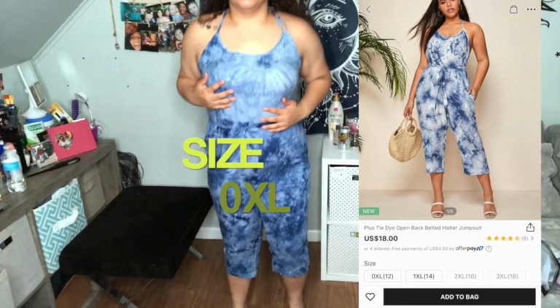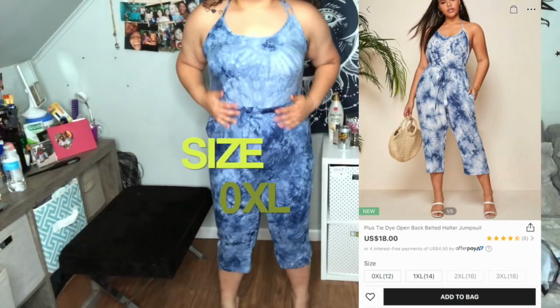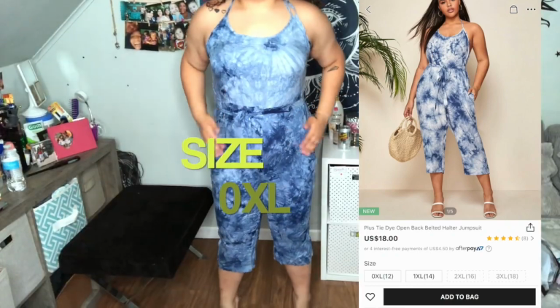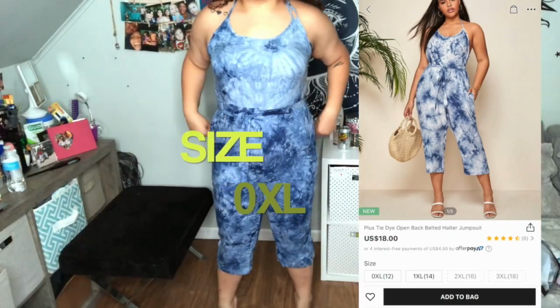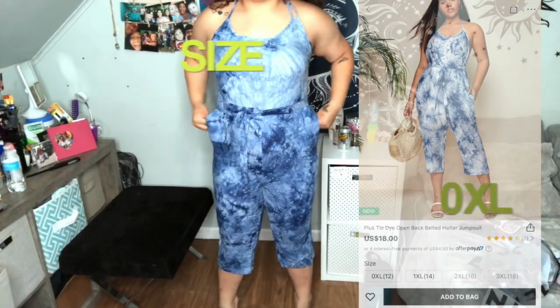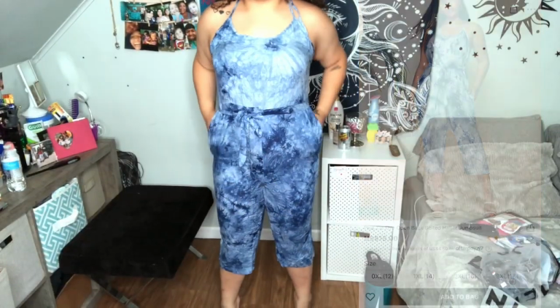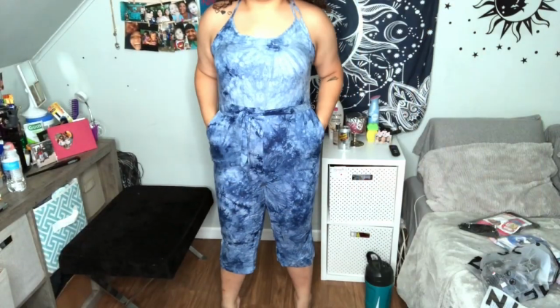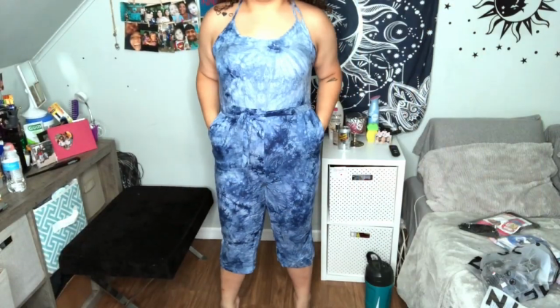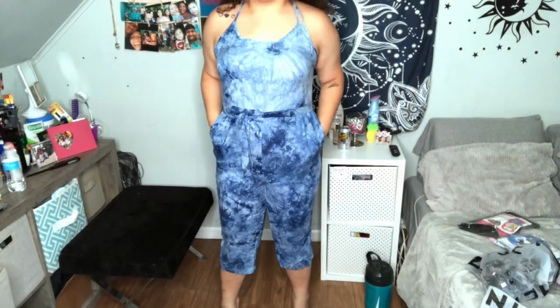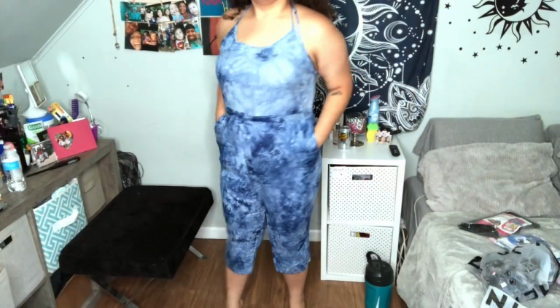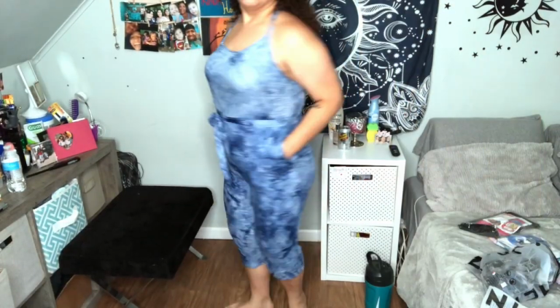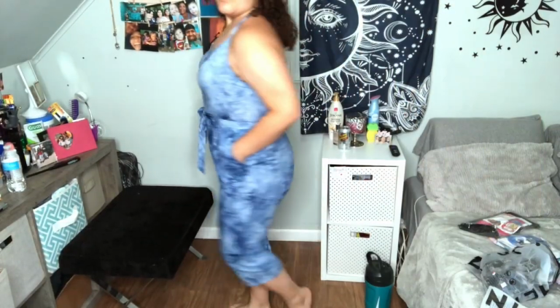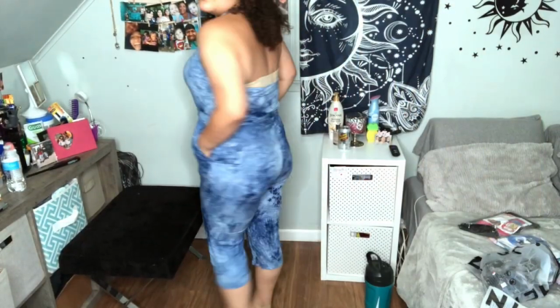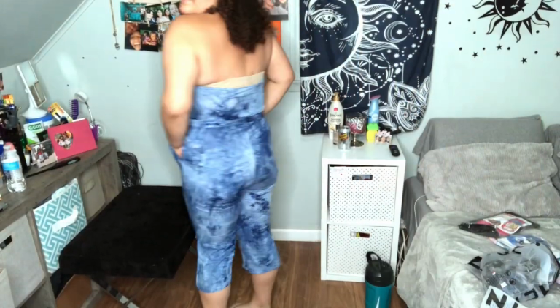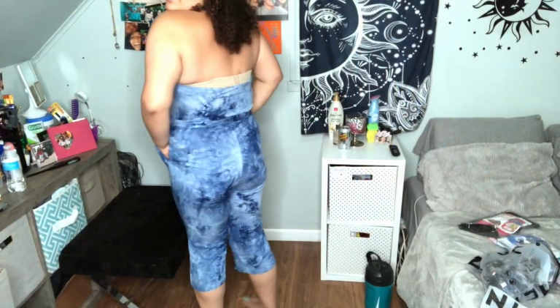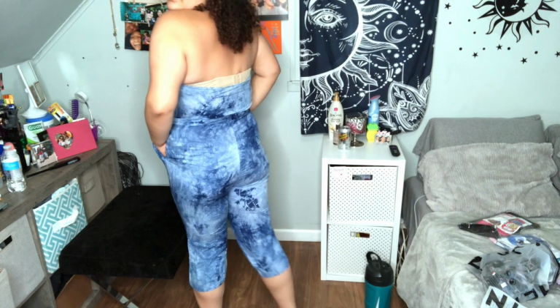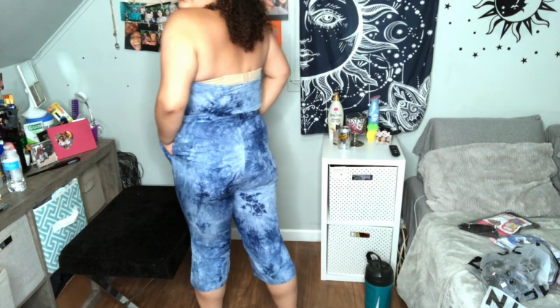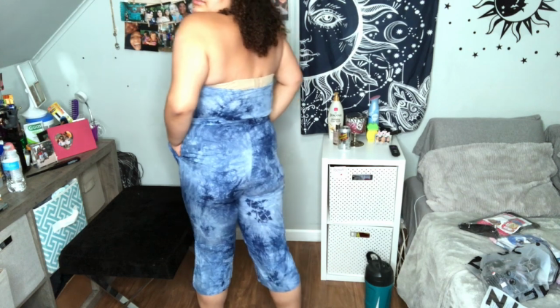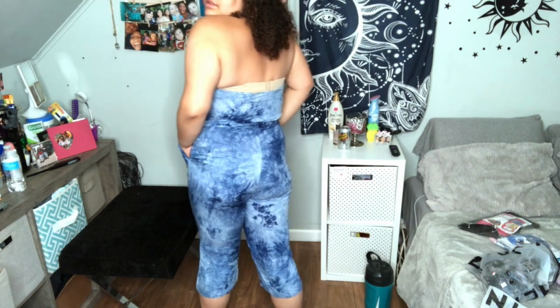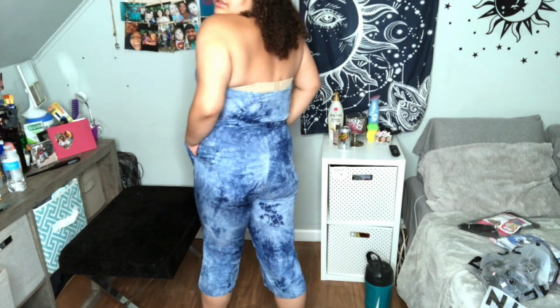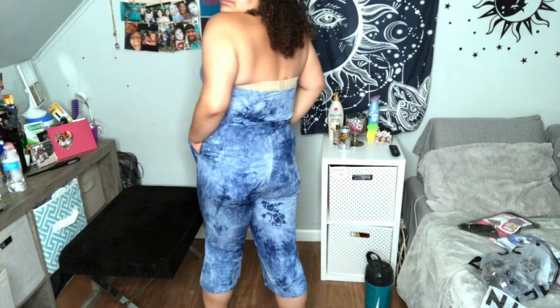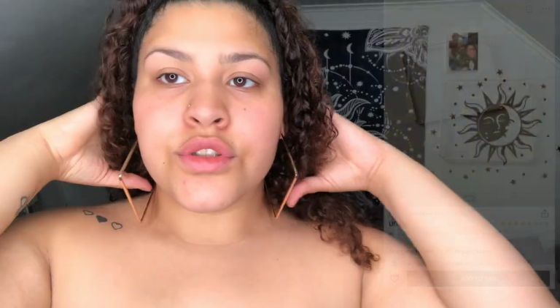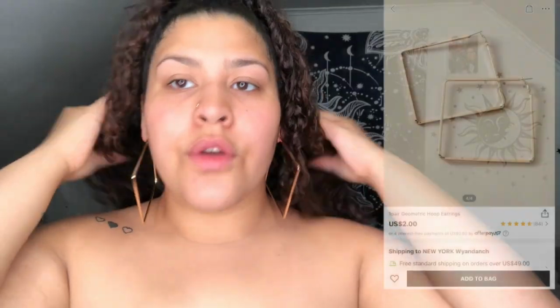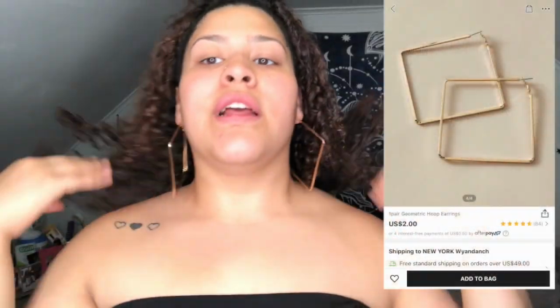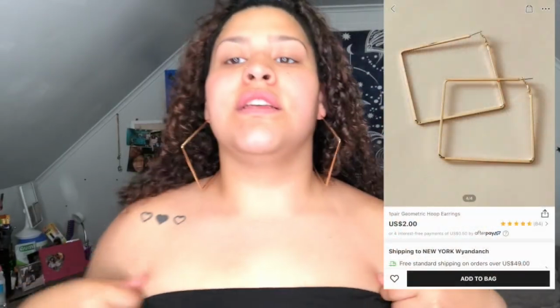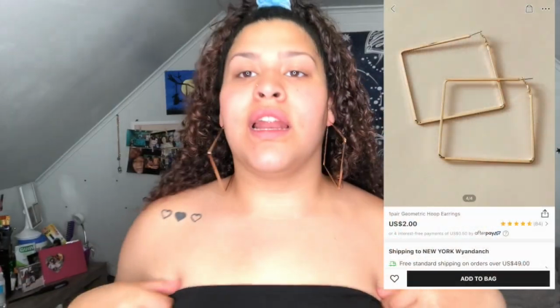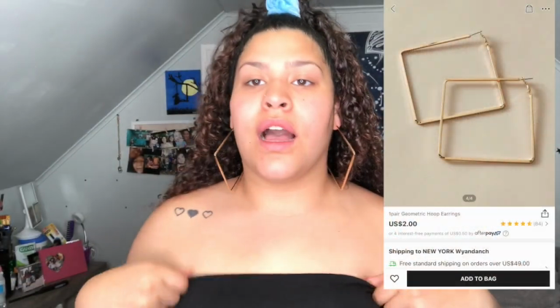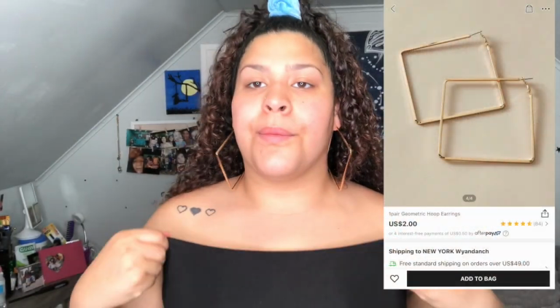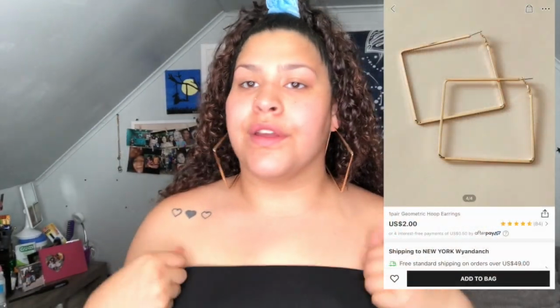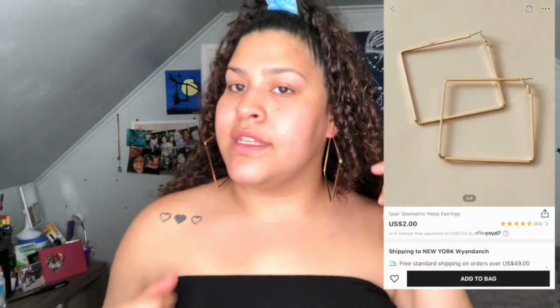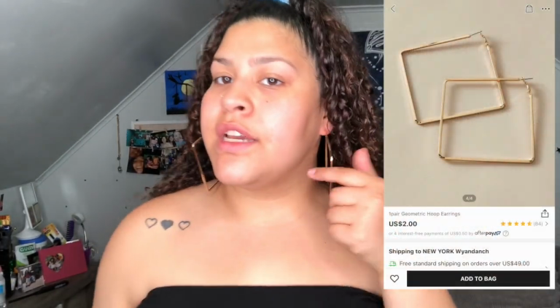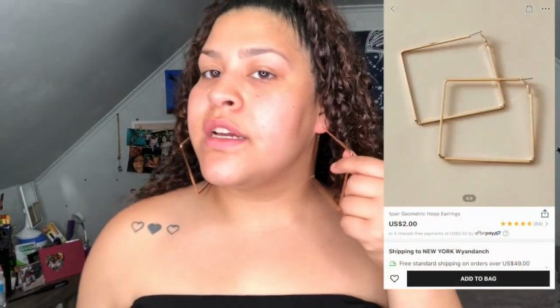The next thing I got was this jumpsuit. It comes with shorts. This is the back.